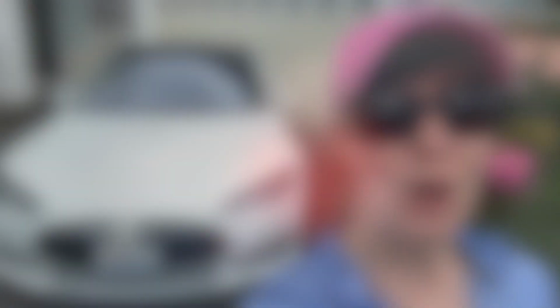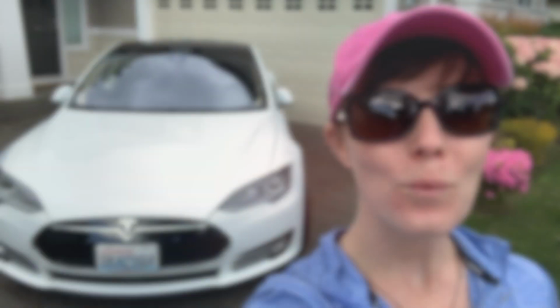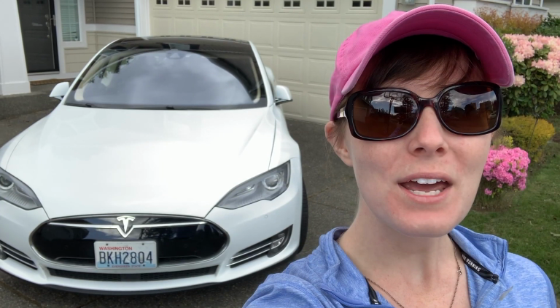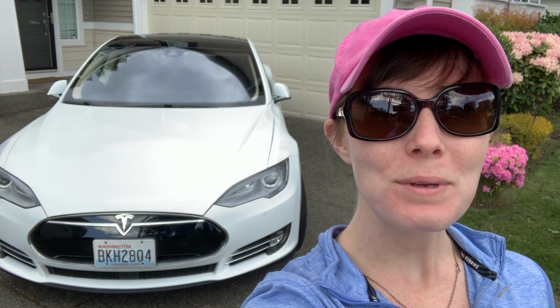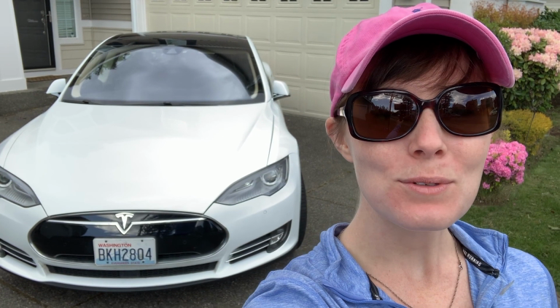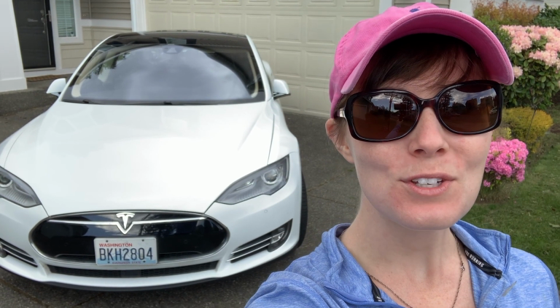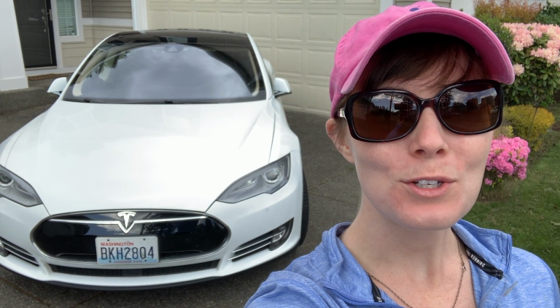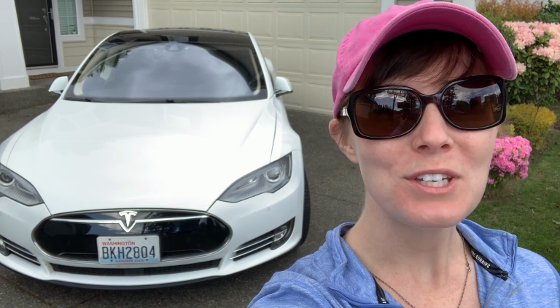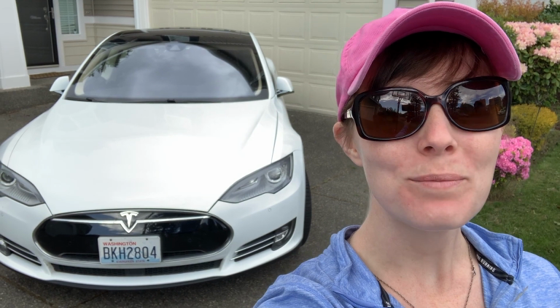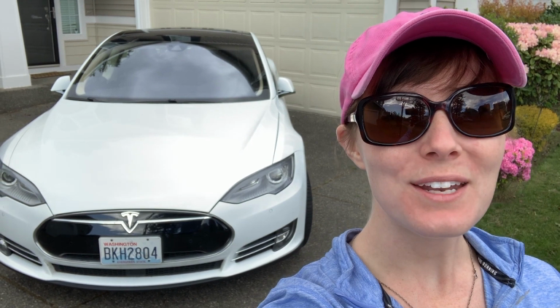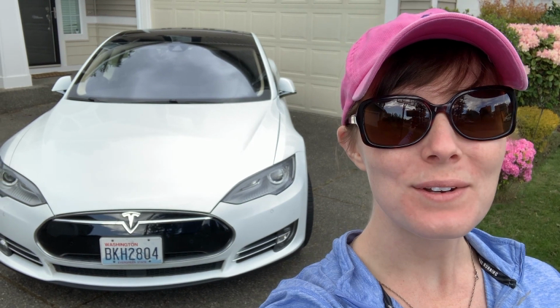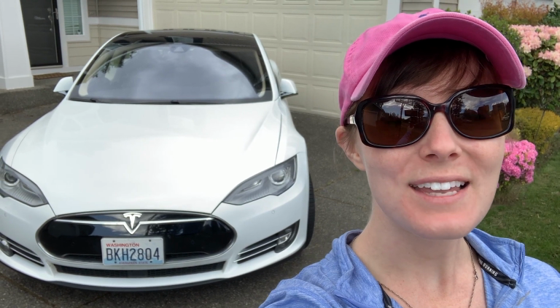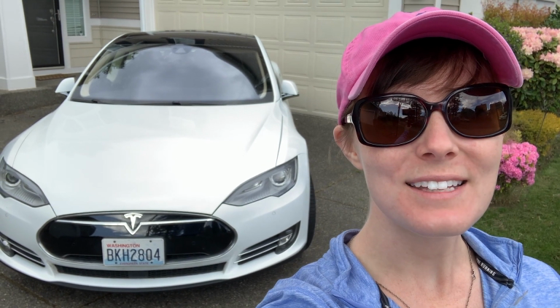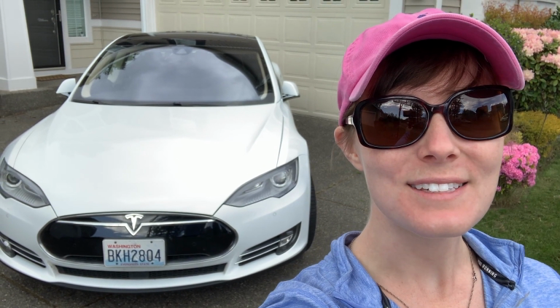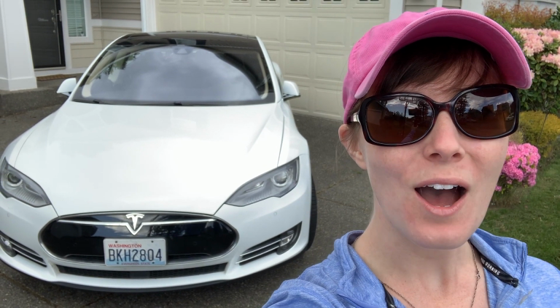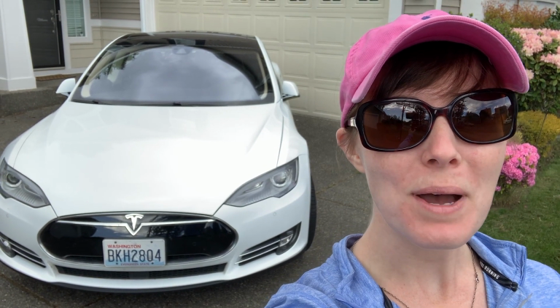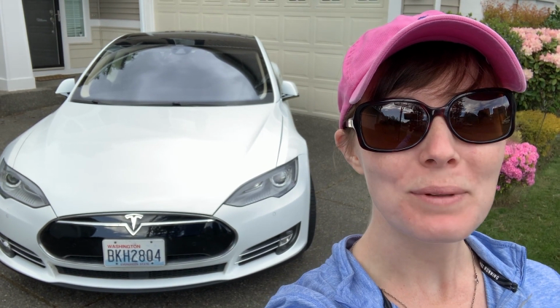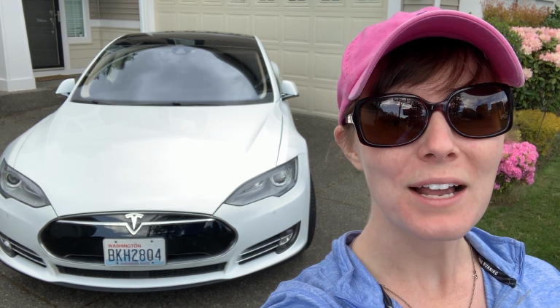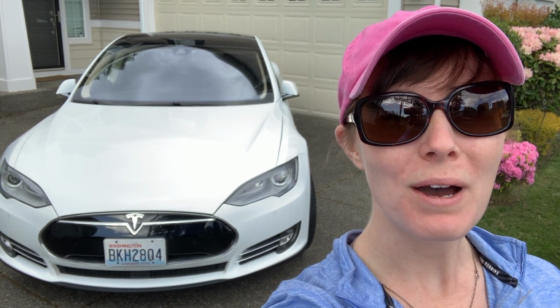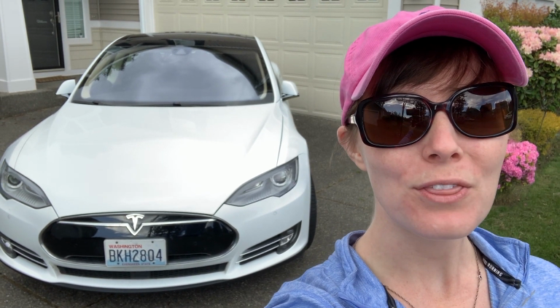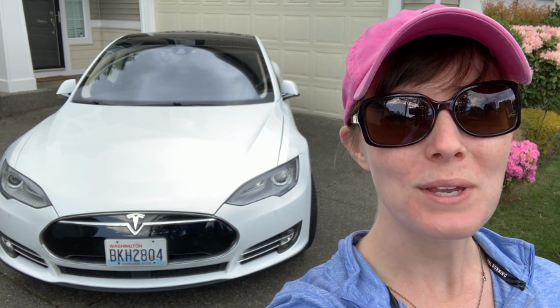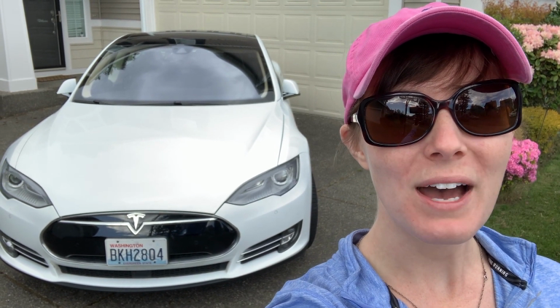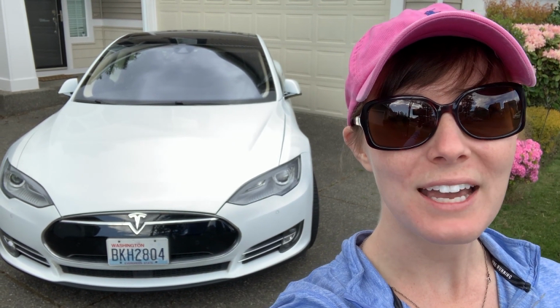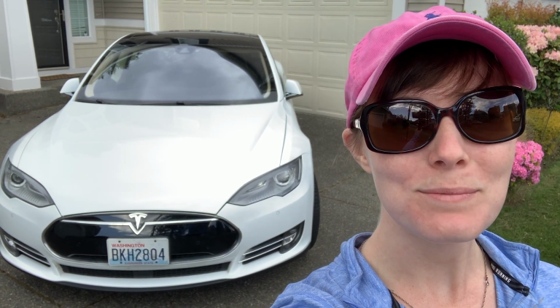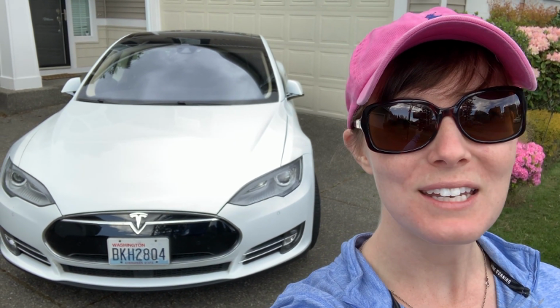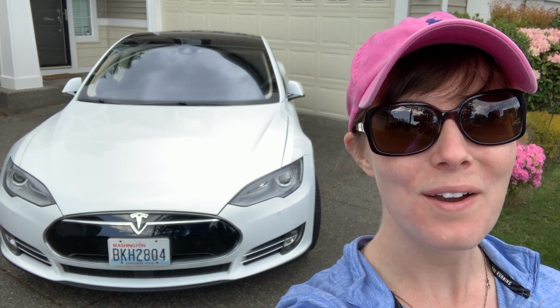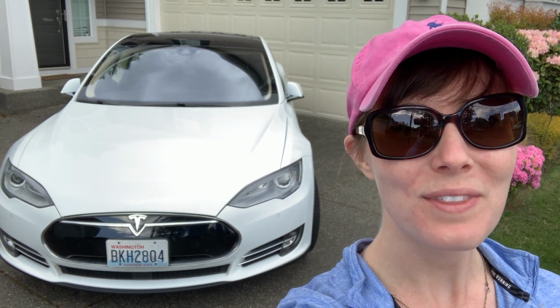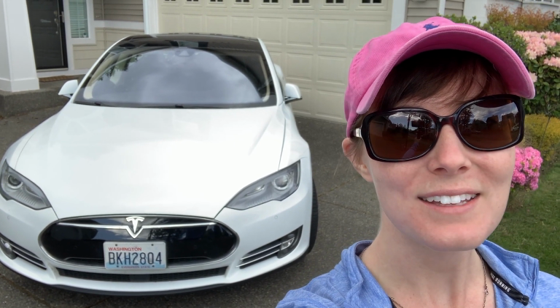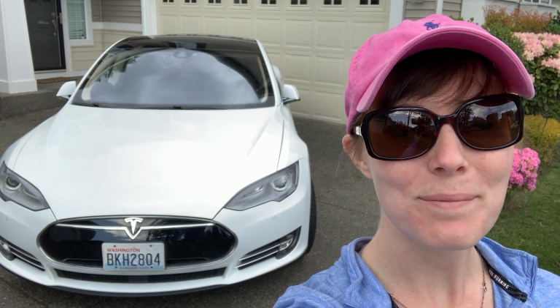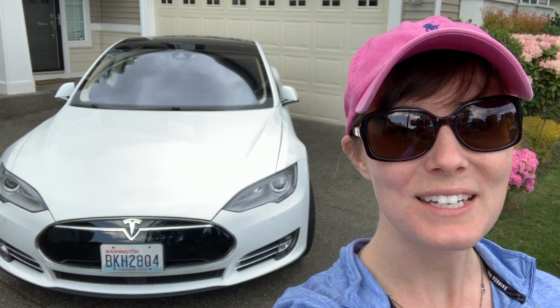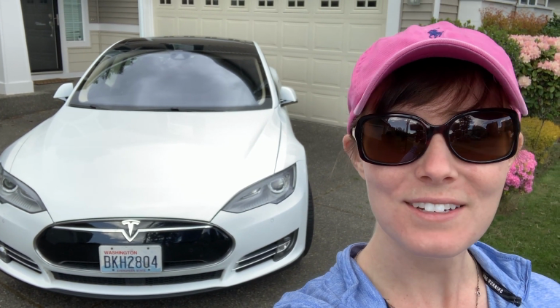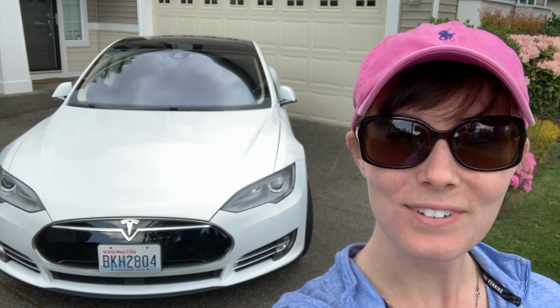What up YouTube? You may notice that is not my black Model 3 behind me — that is something different.